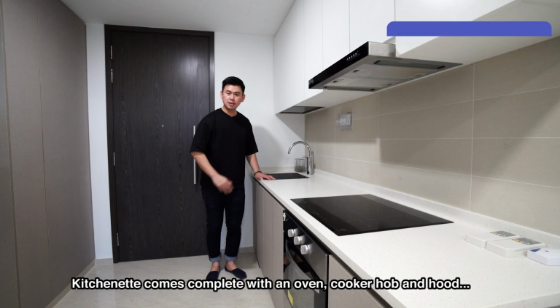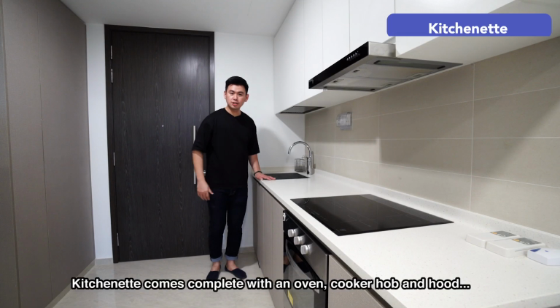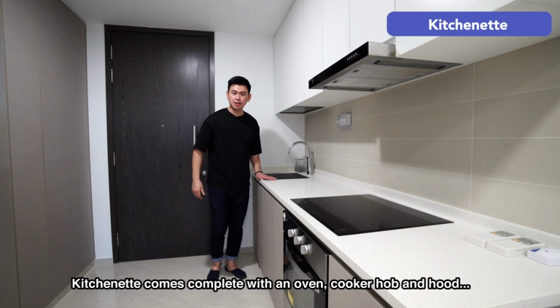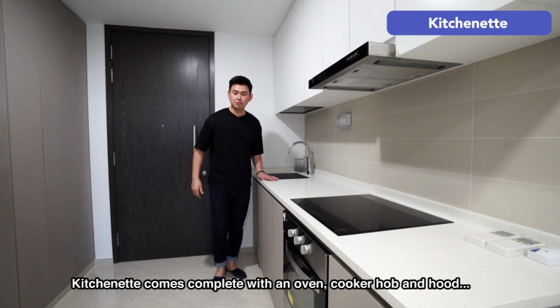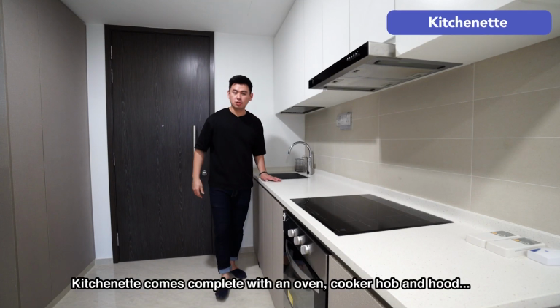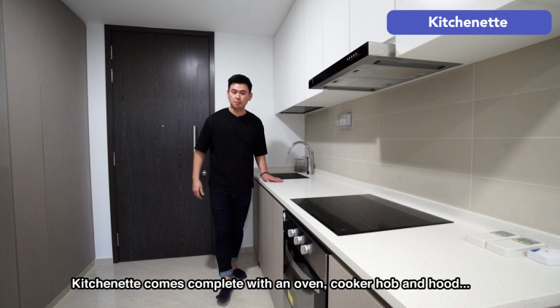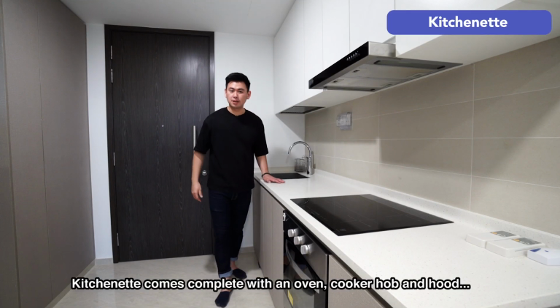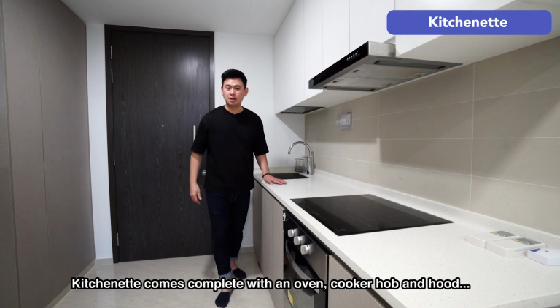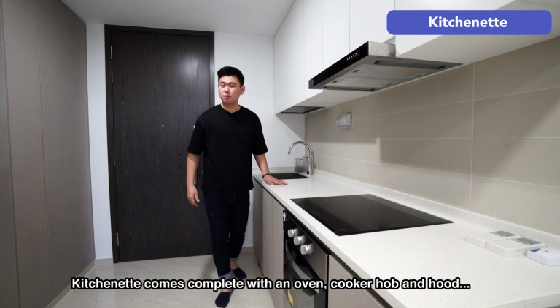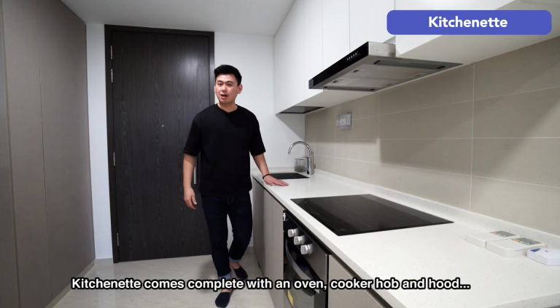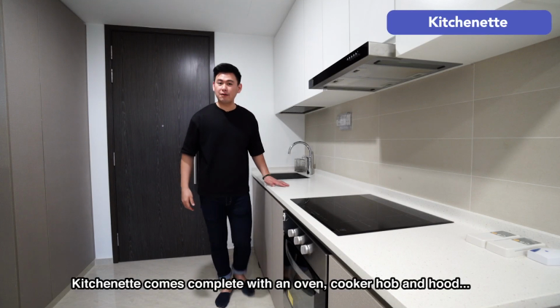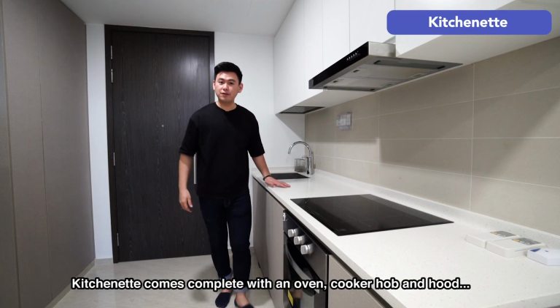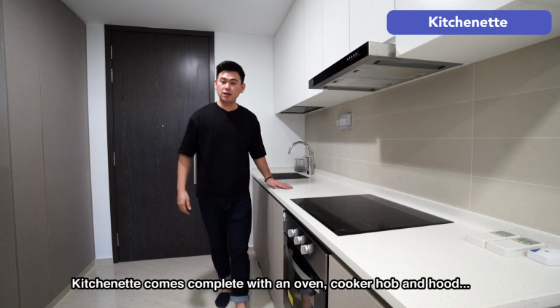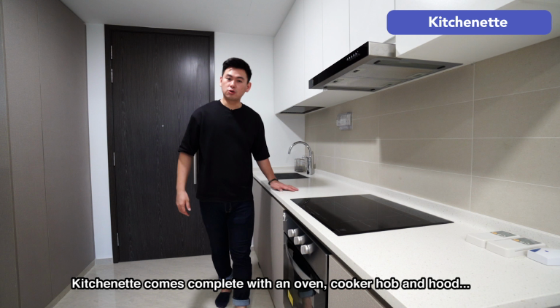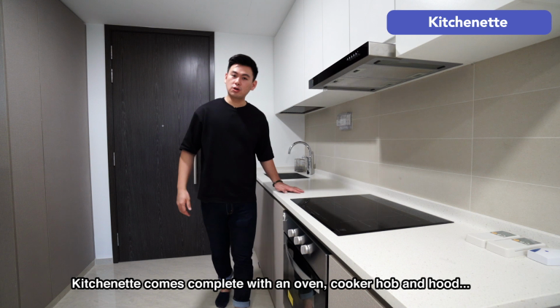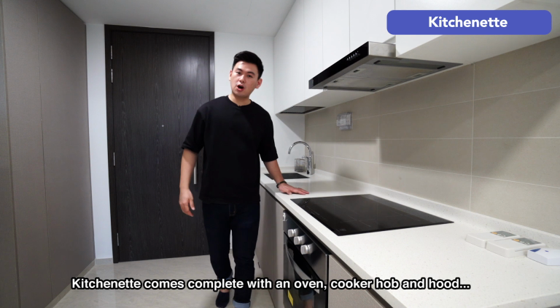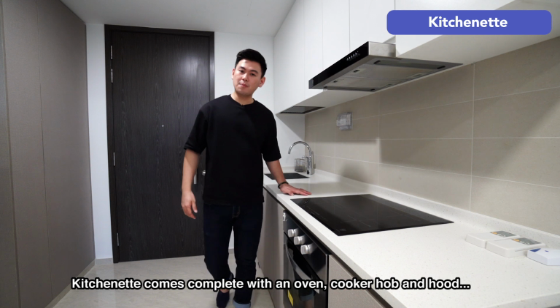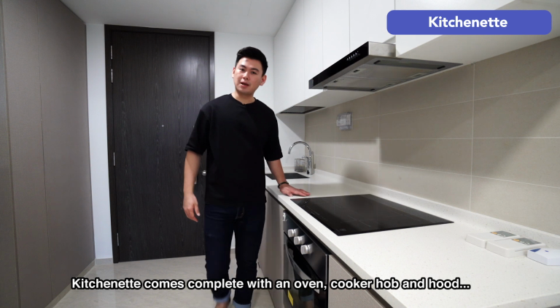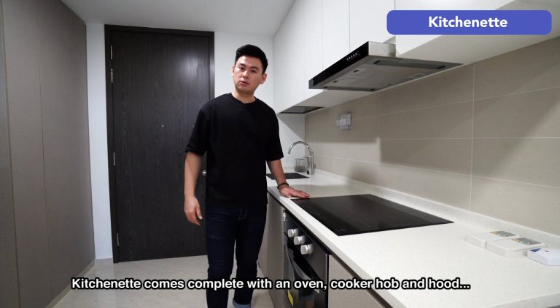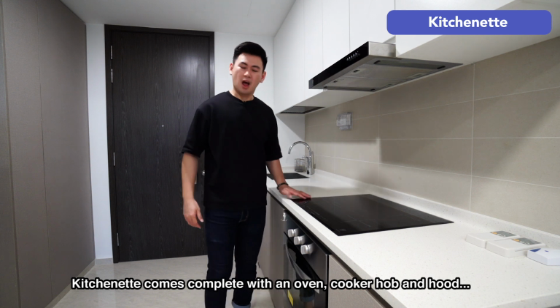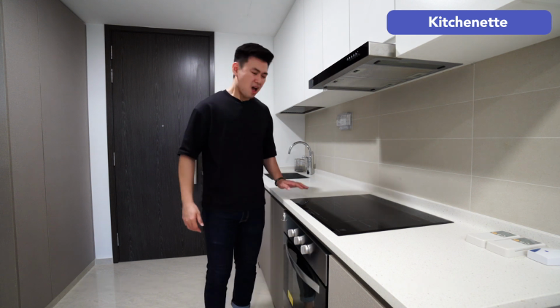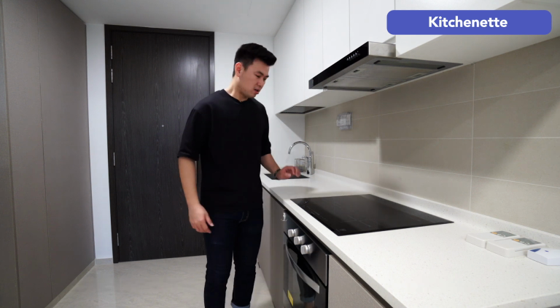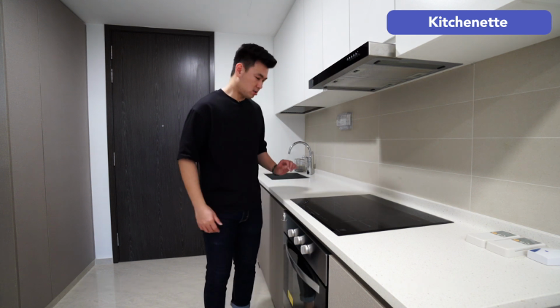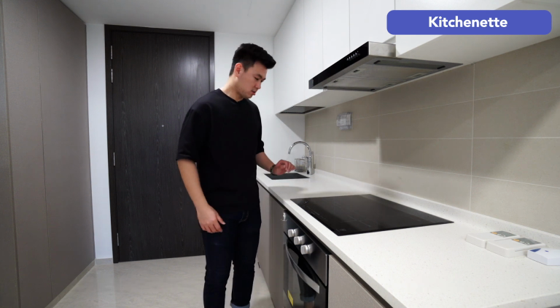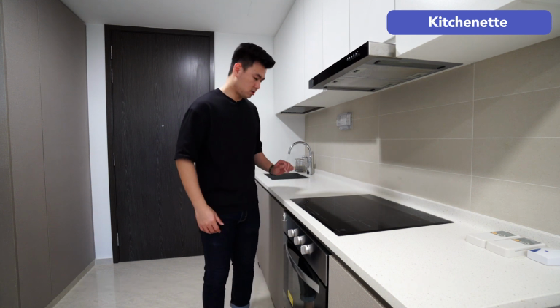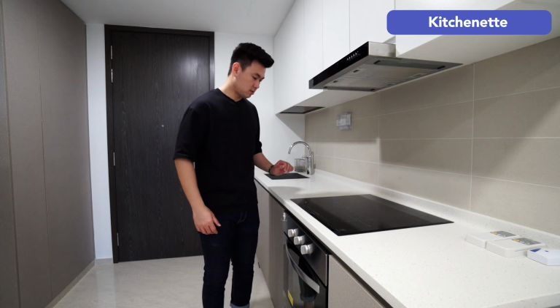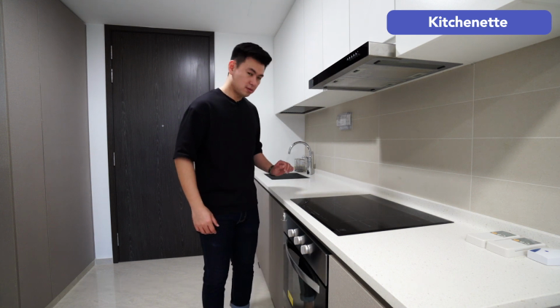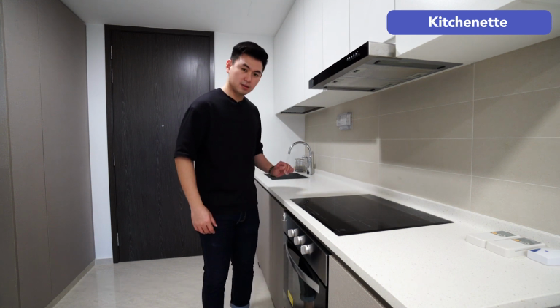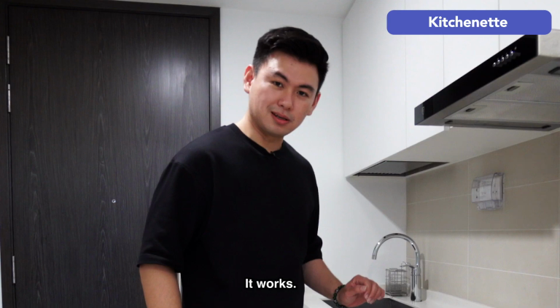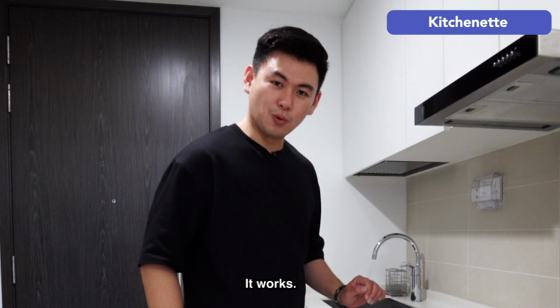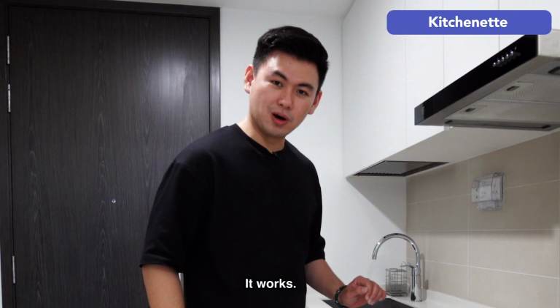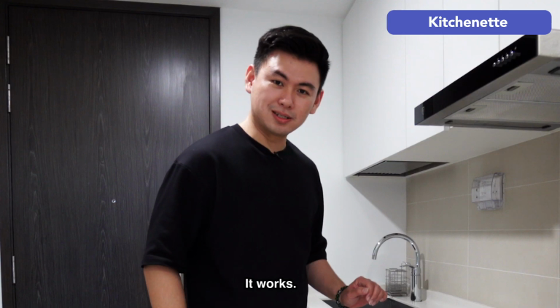Kitchen comes complete with an oven, cooker hob and... it works!